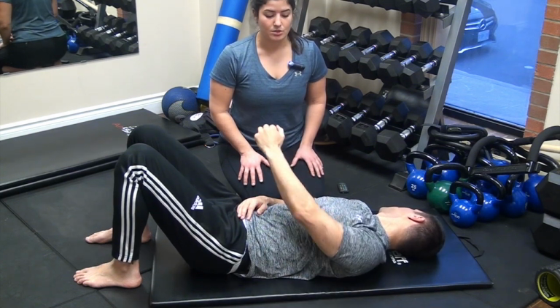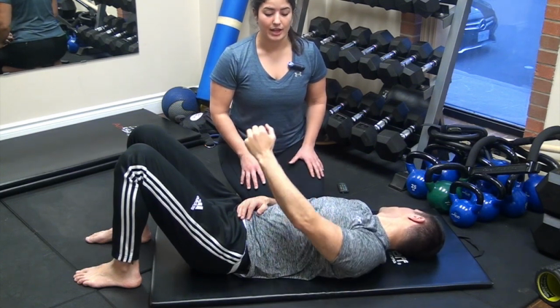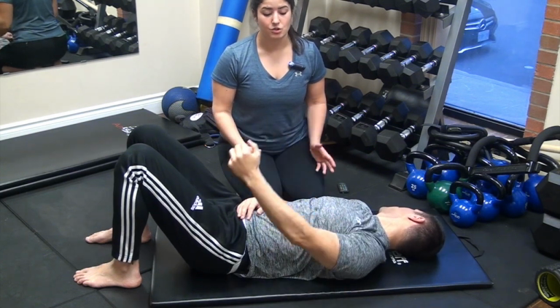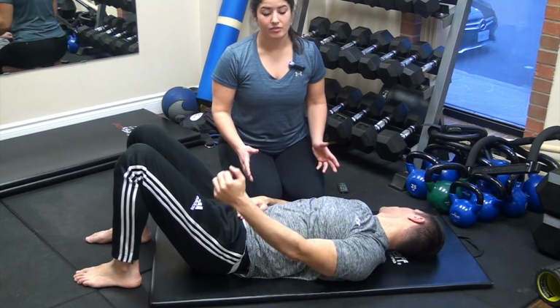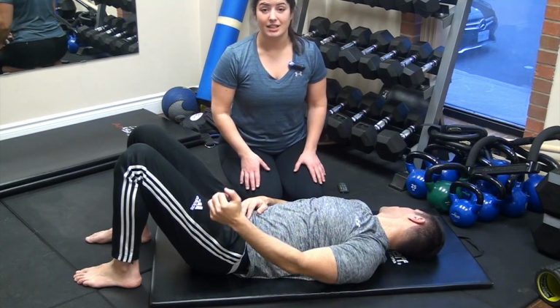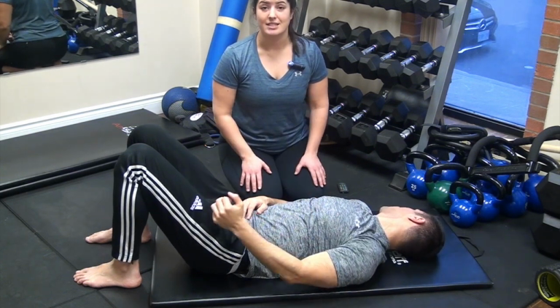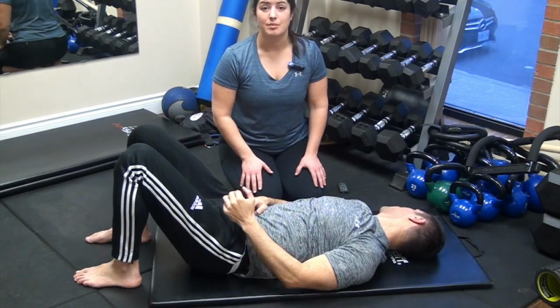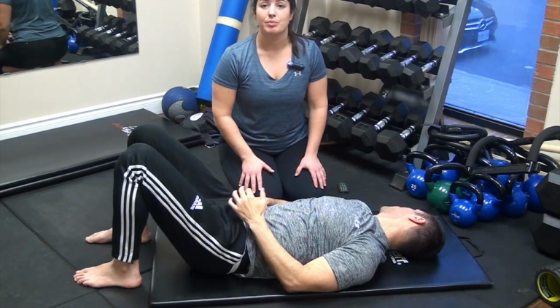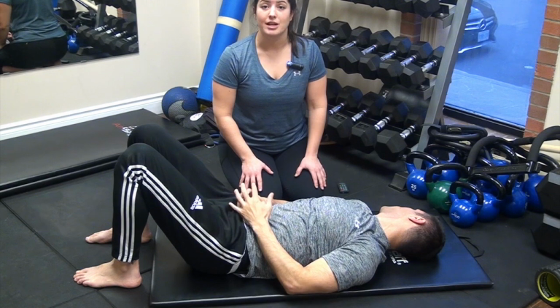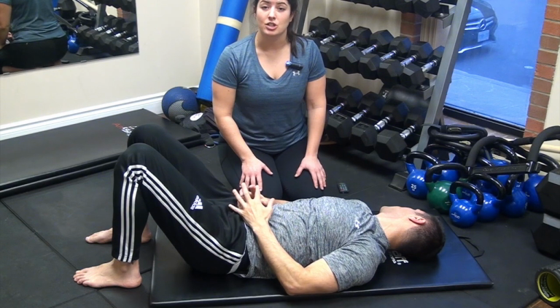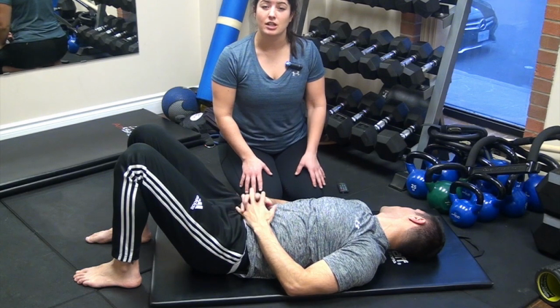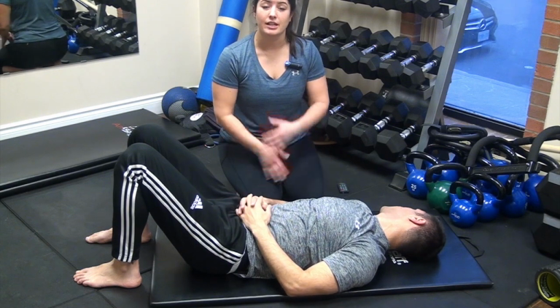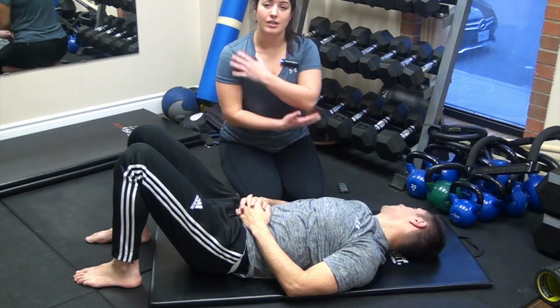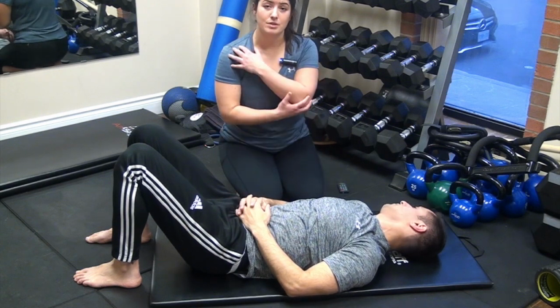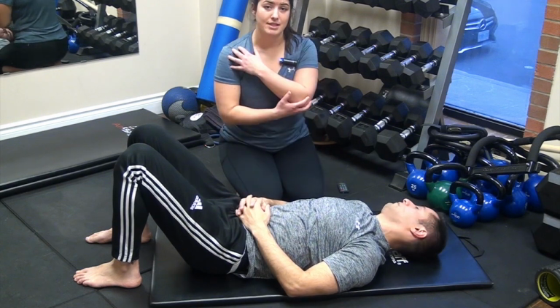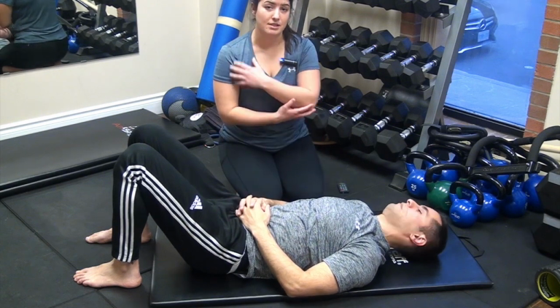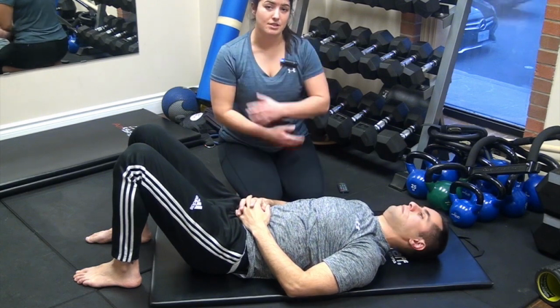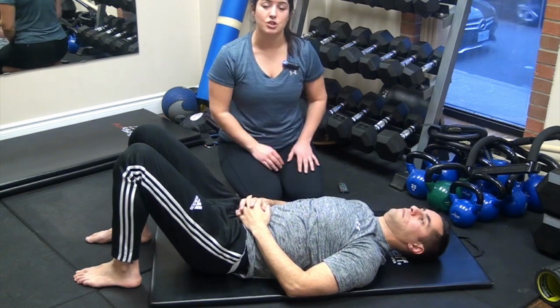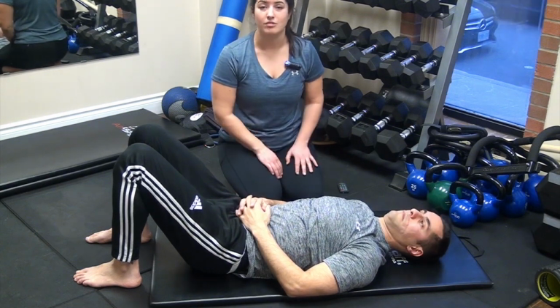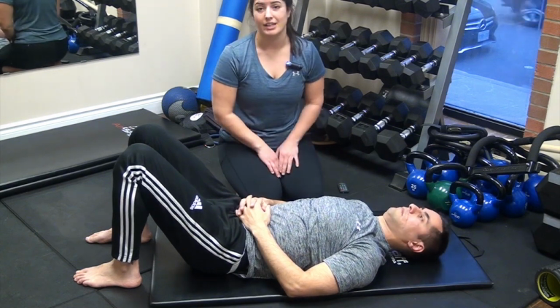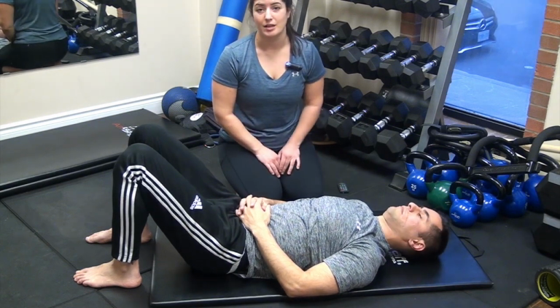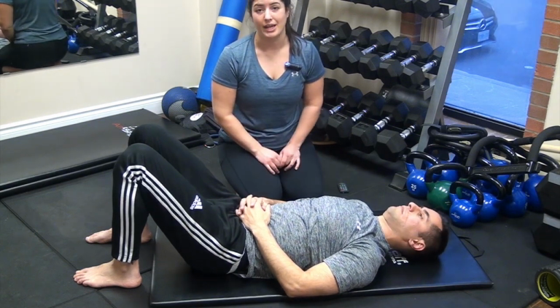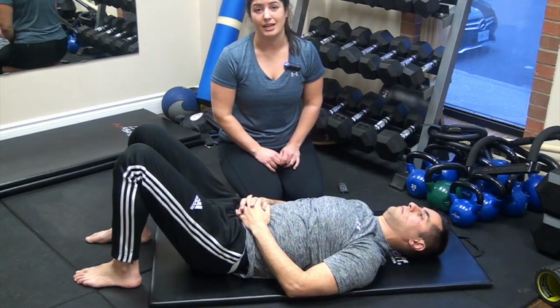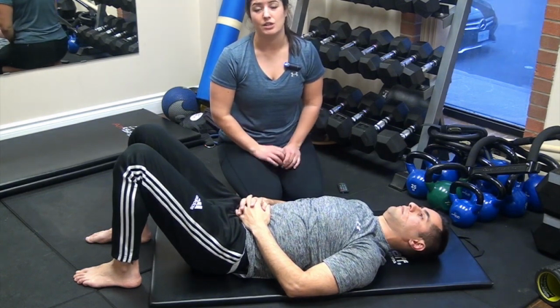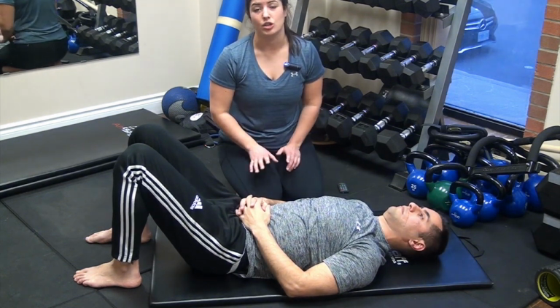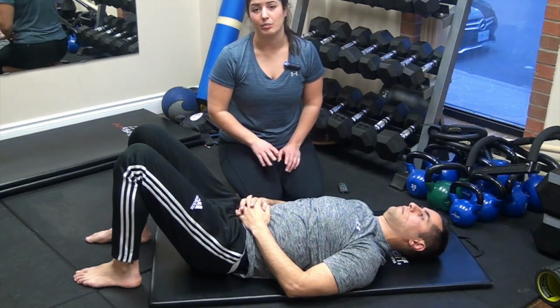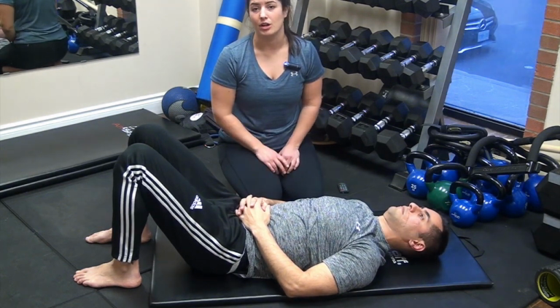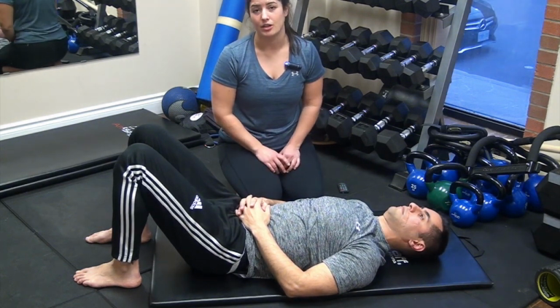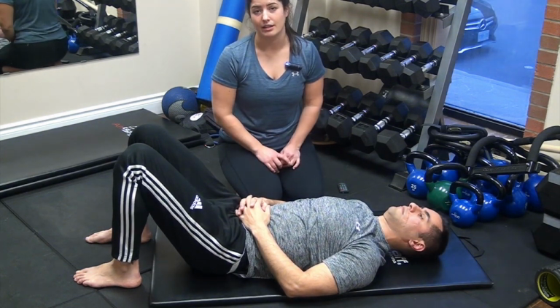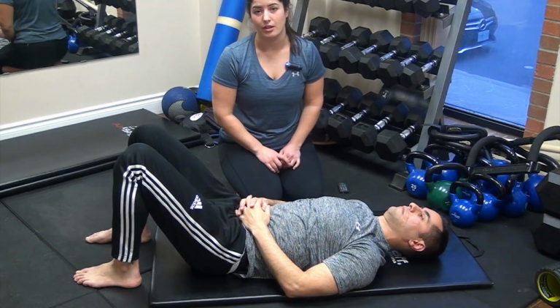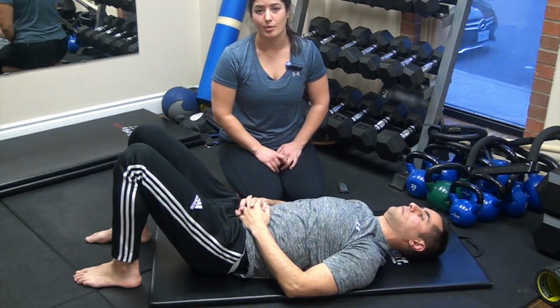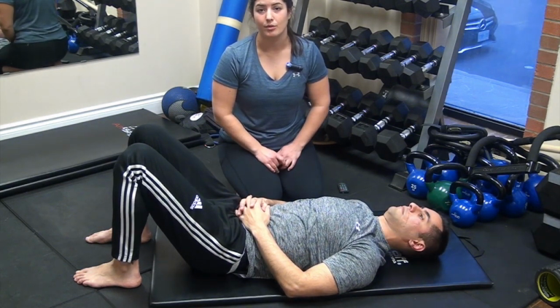You should feel a deep pressure in those muscles. You shouldn't feel any pain, and you shouldn't be directly on the bone.